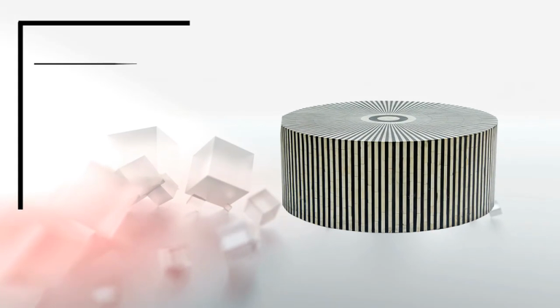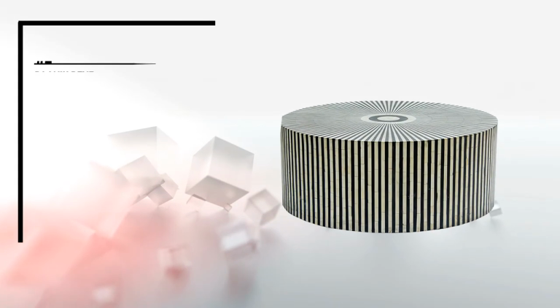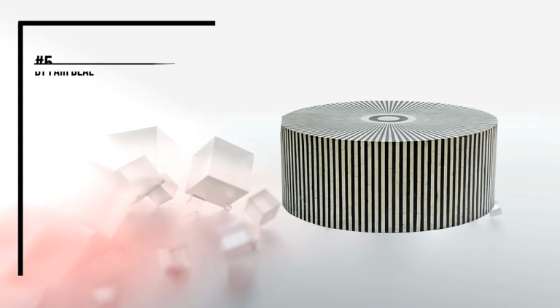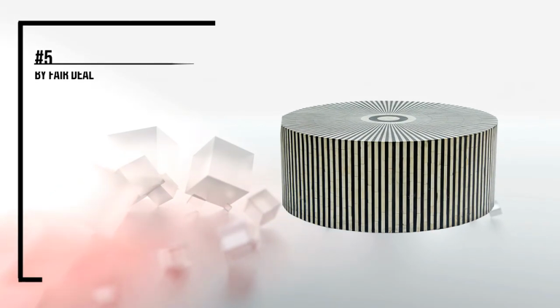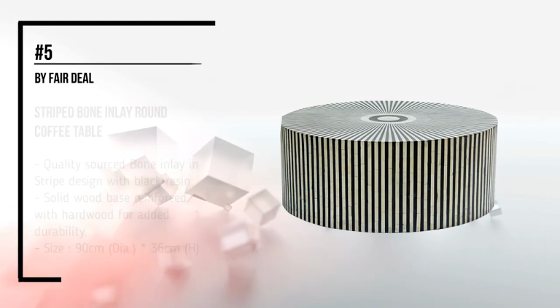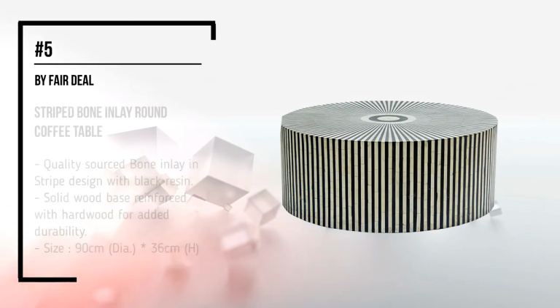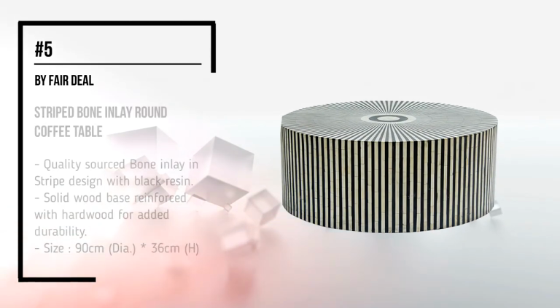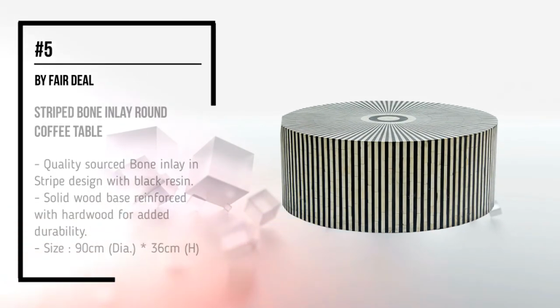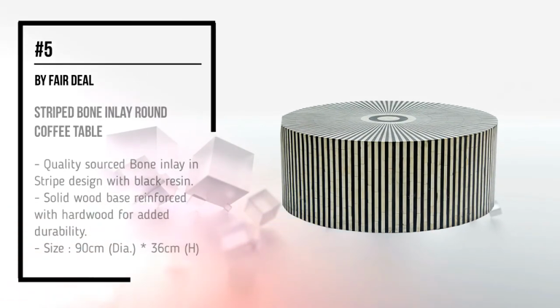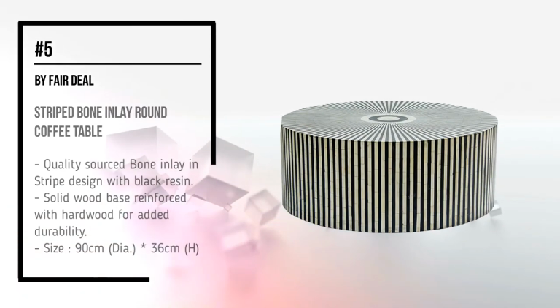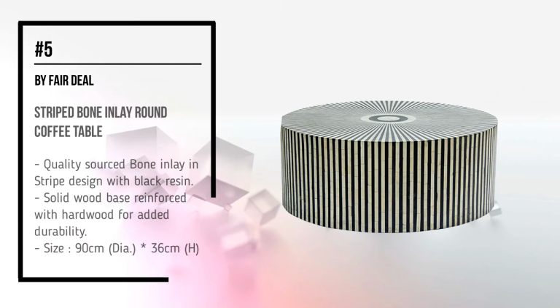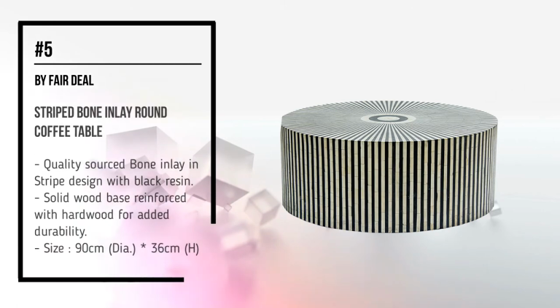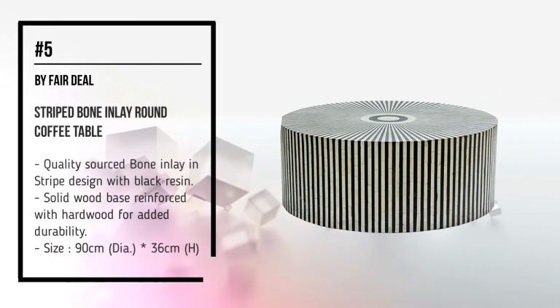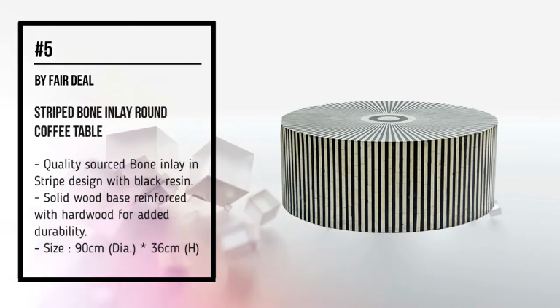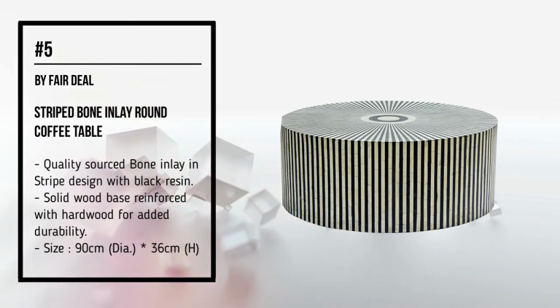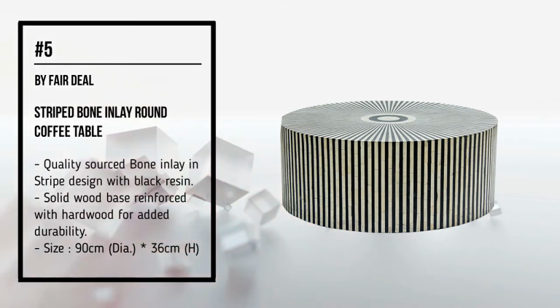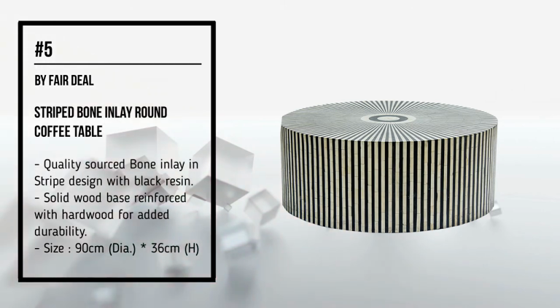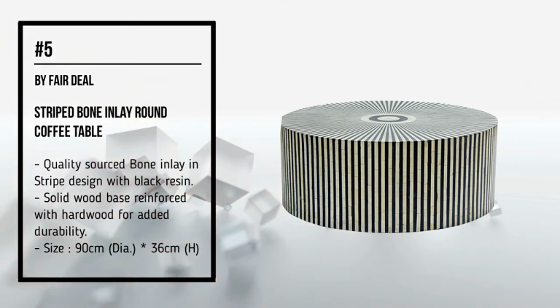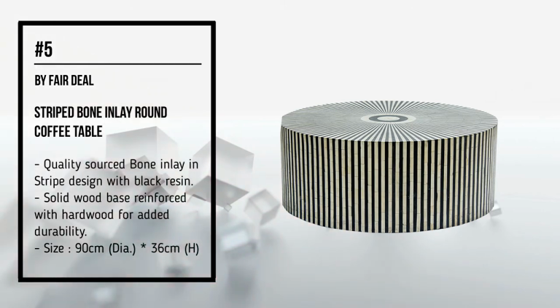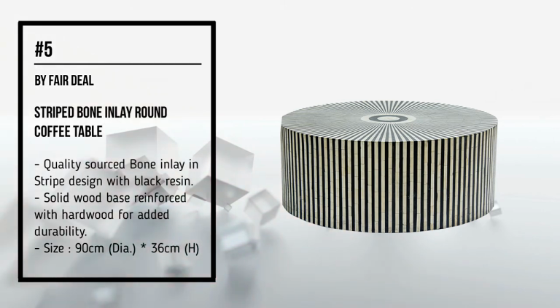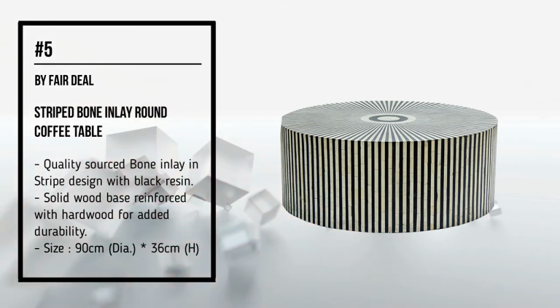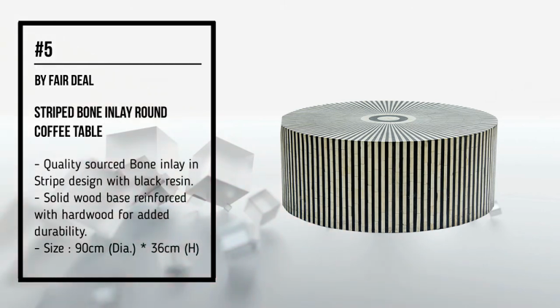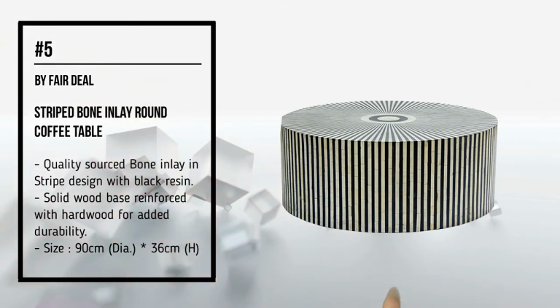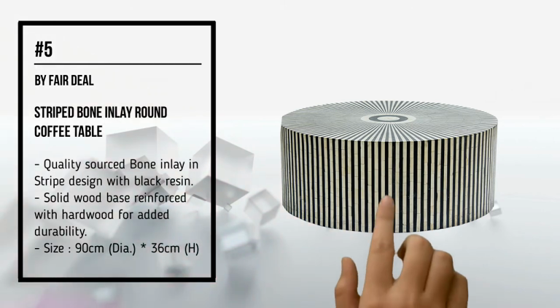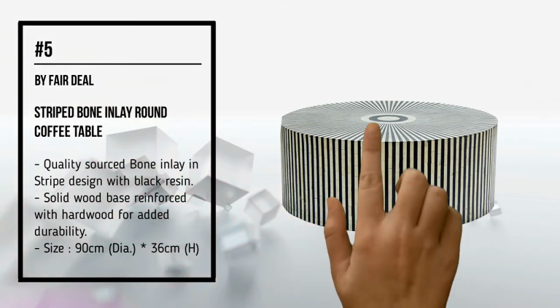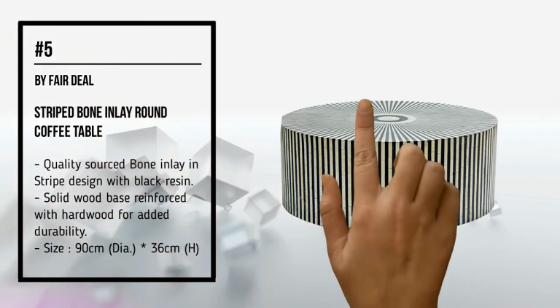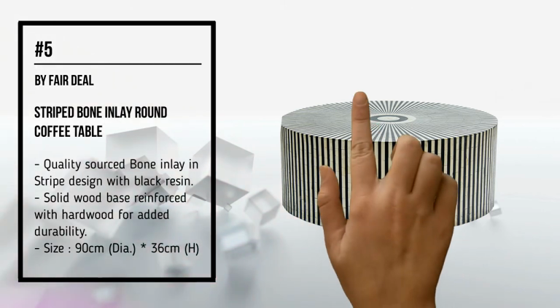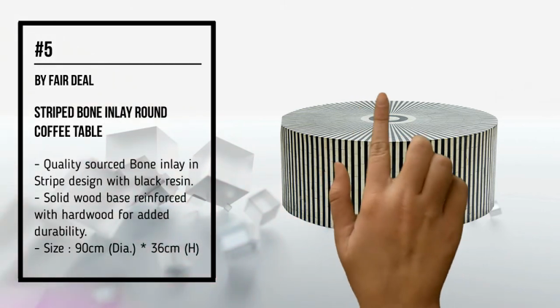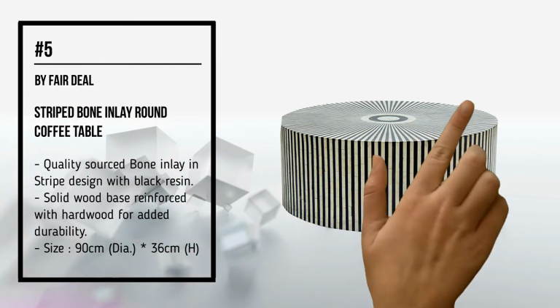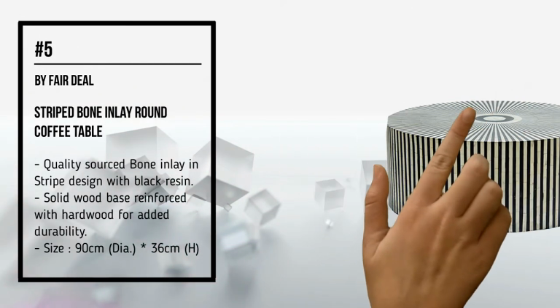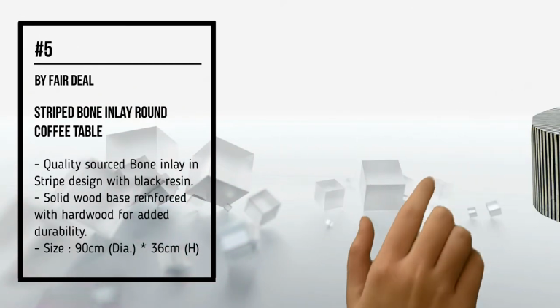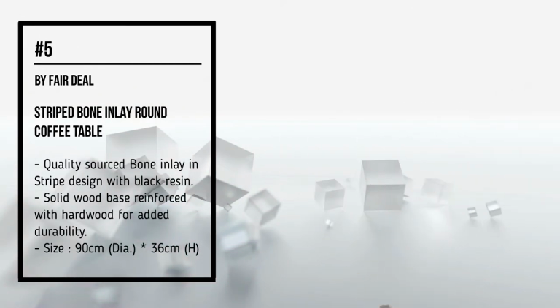Number 5, by Fair Deal: Striped Bone Inlay Round Coffee Table.